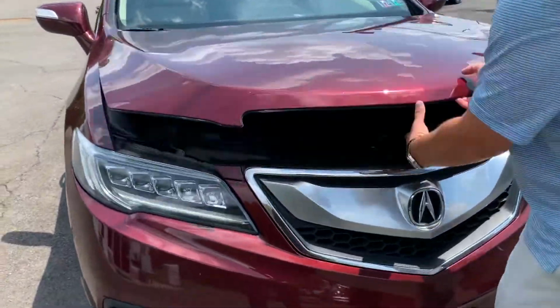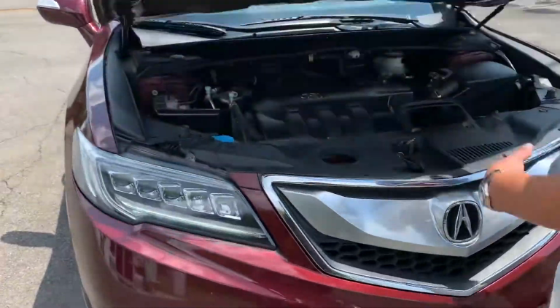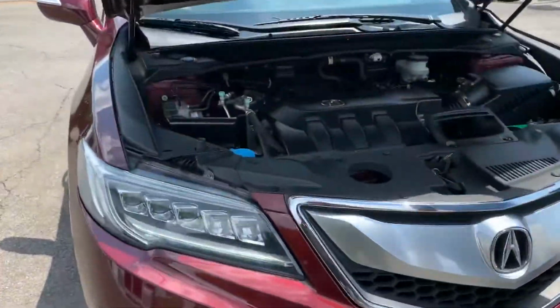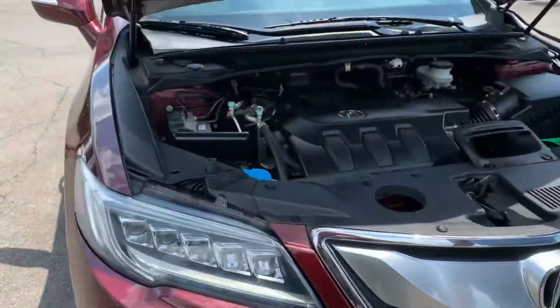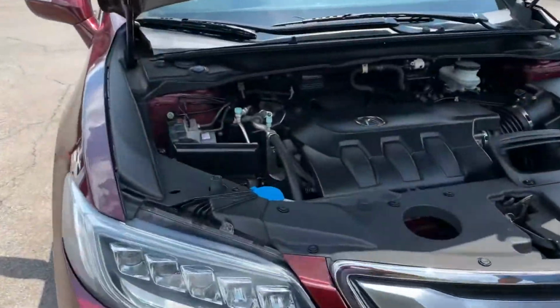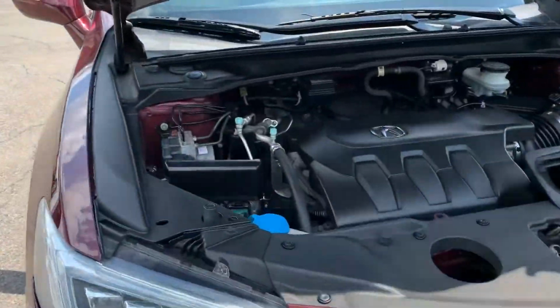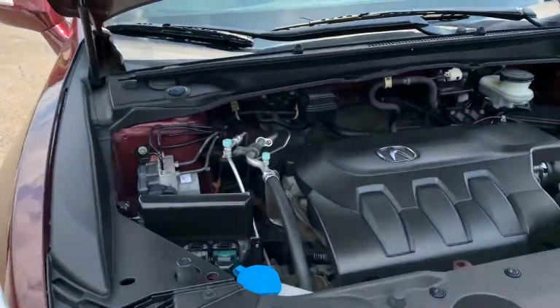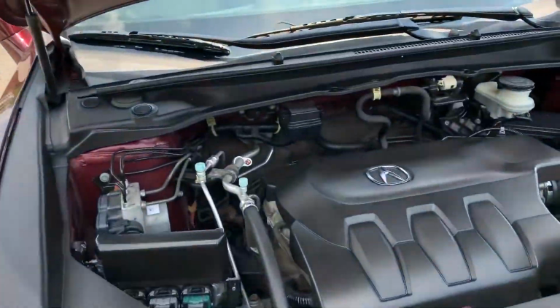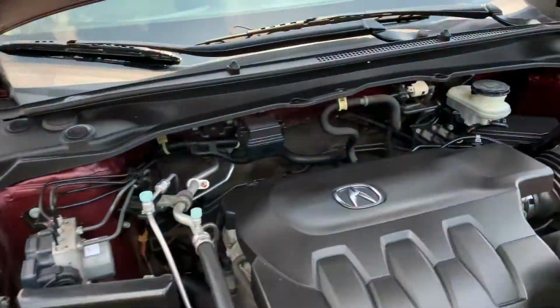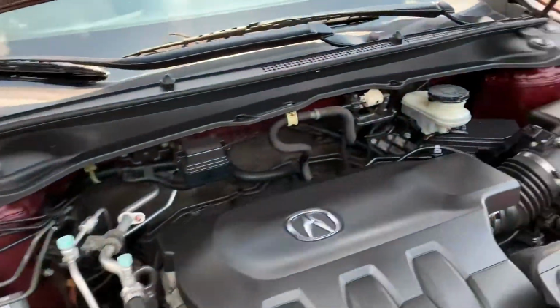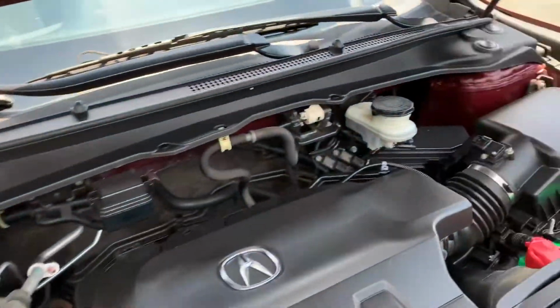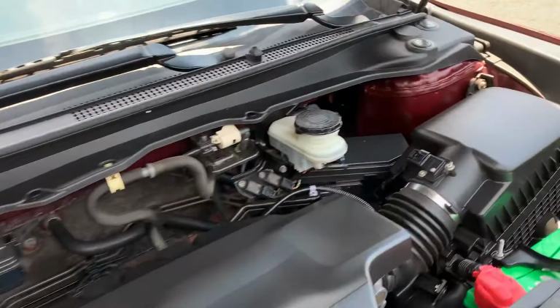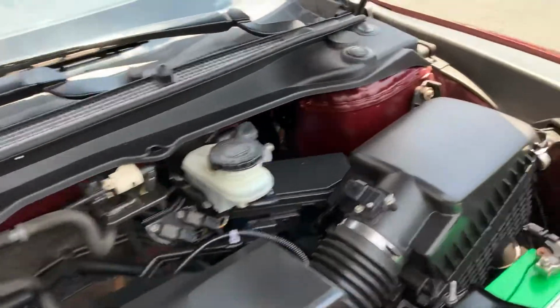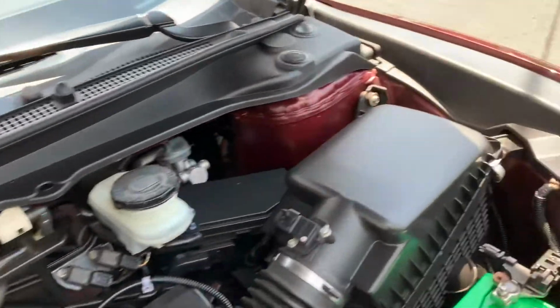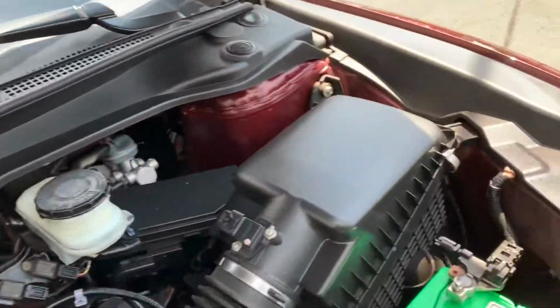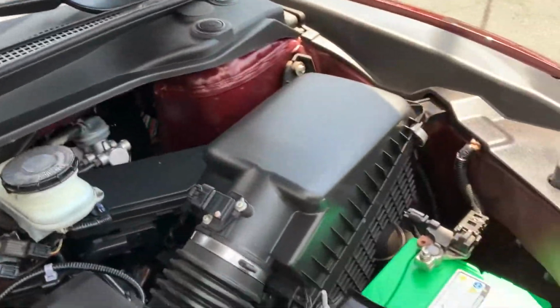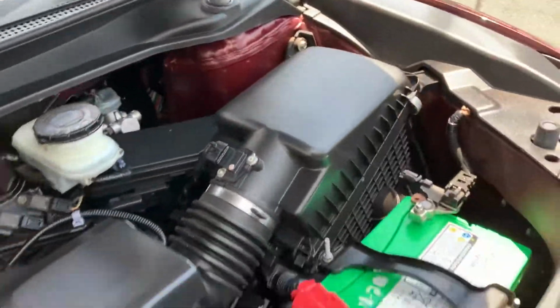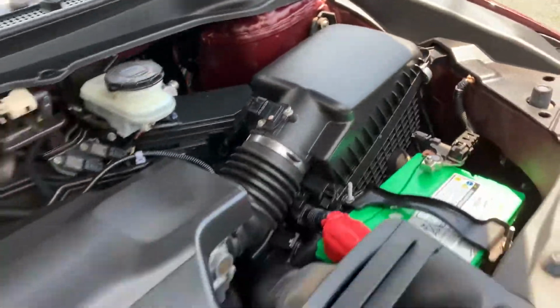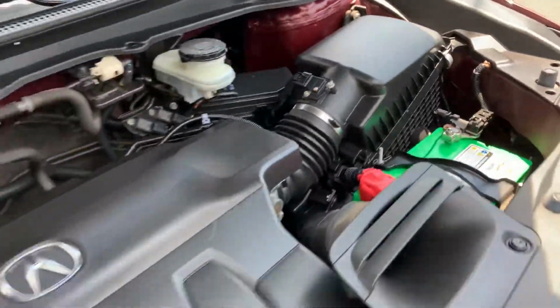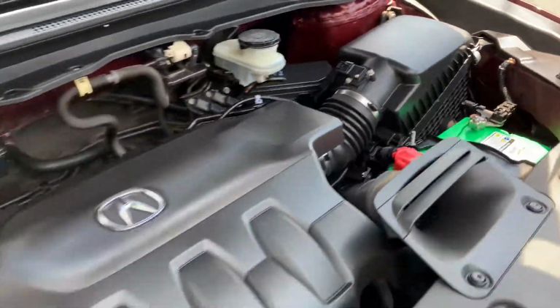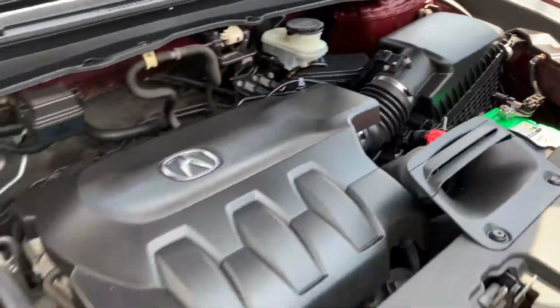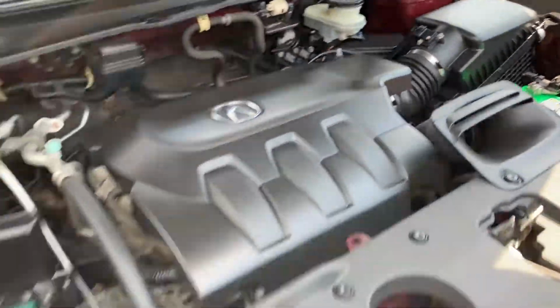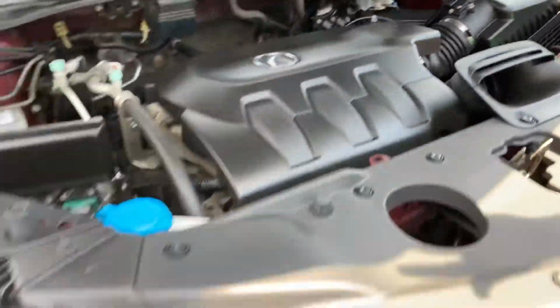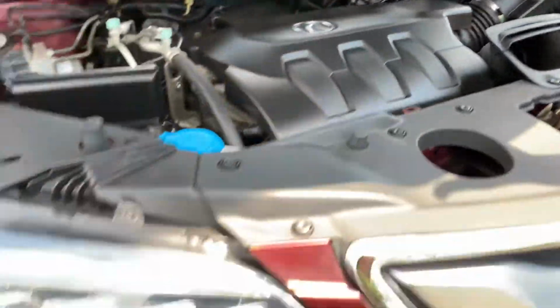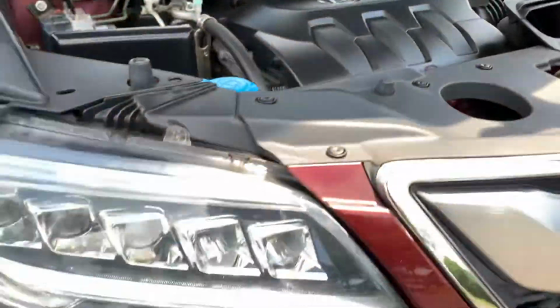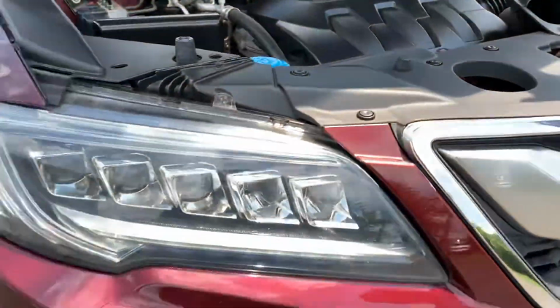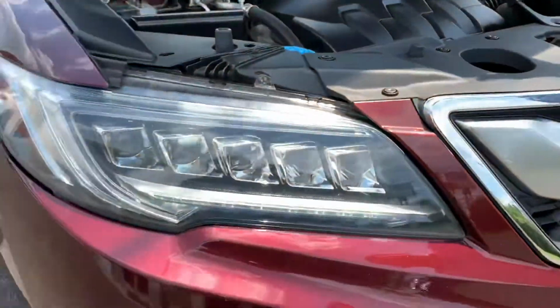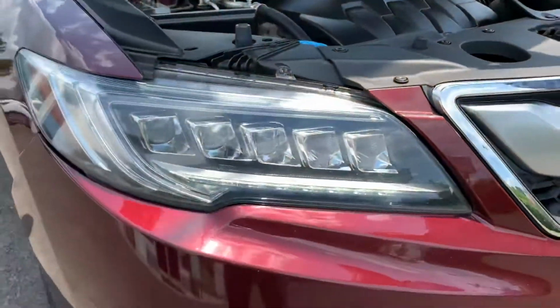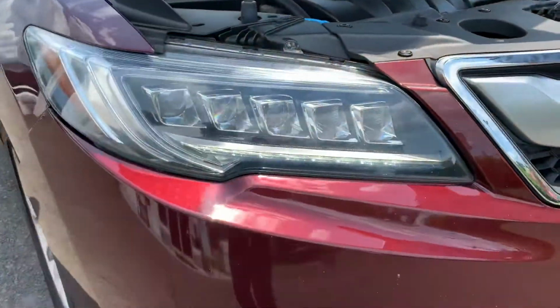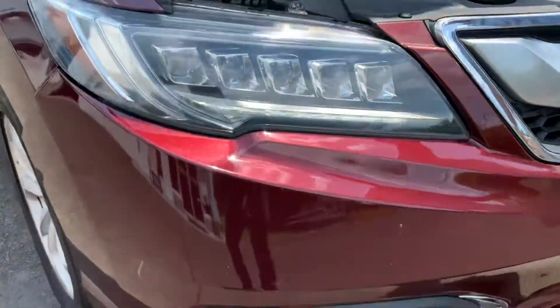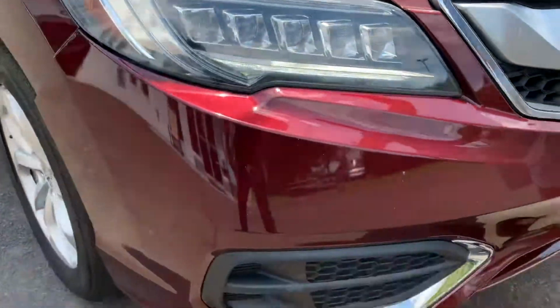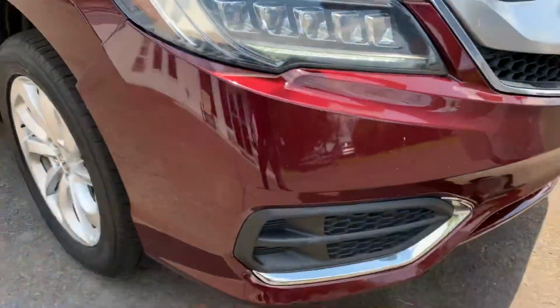Let's take a look under the hood. Look at that thing — six cylinders. This thing's clean, it's mean, it's ready to go.